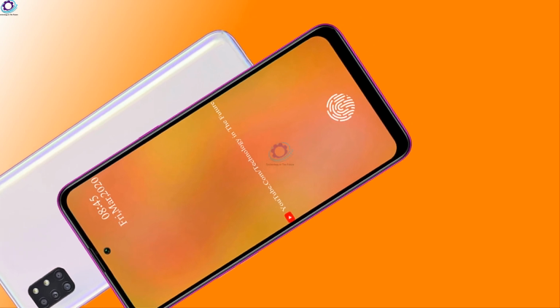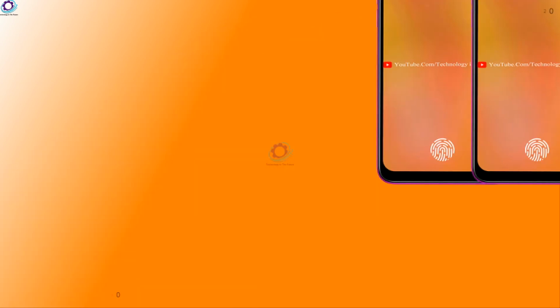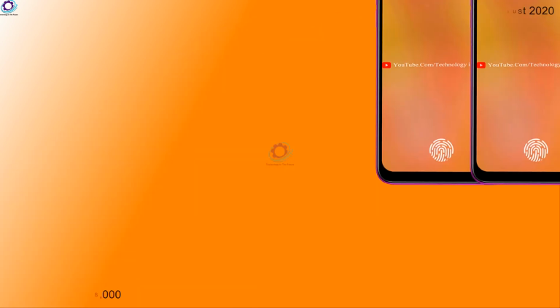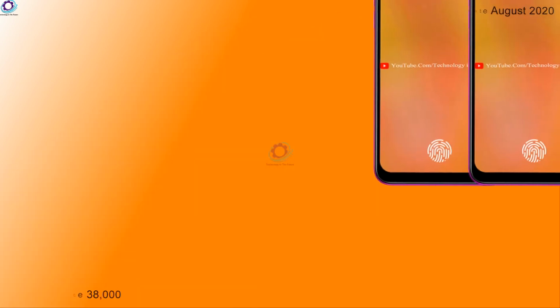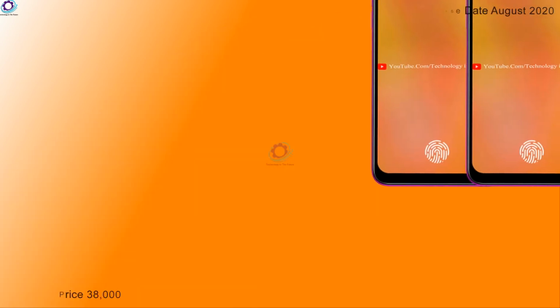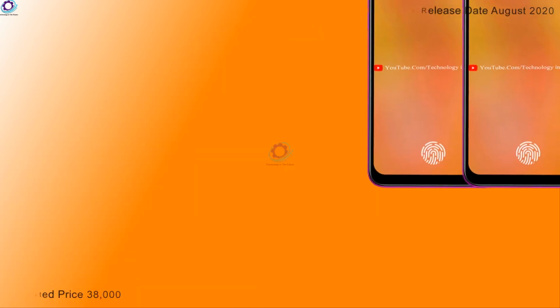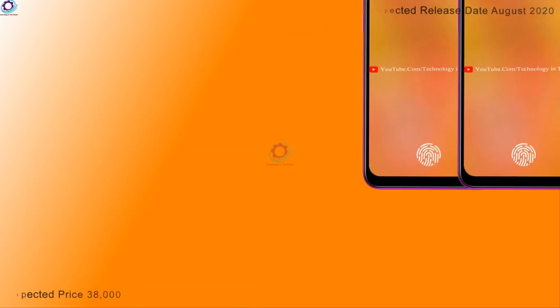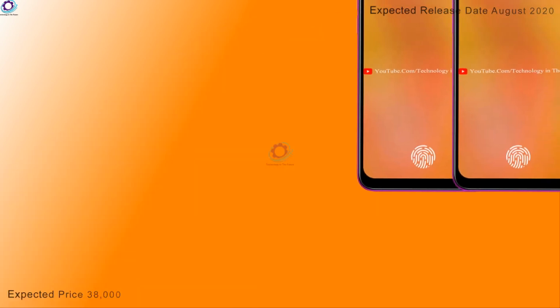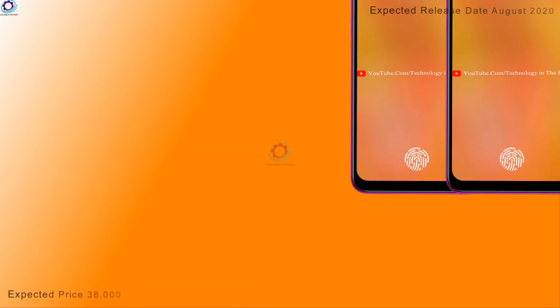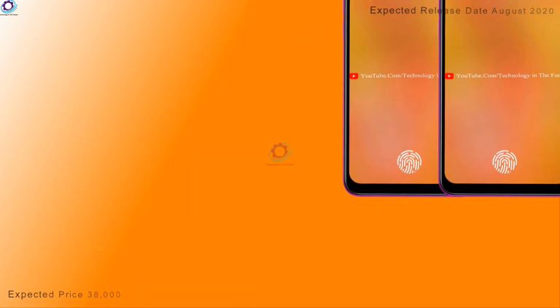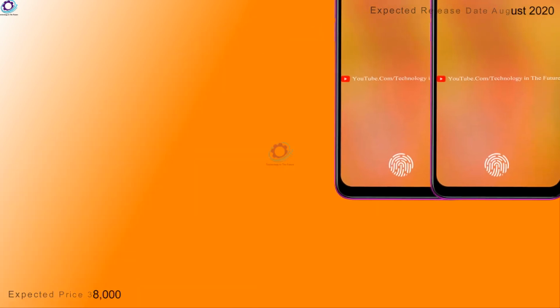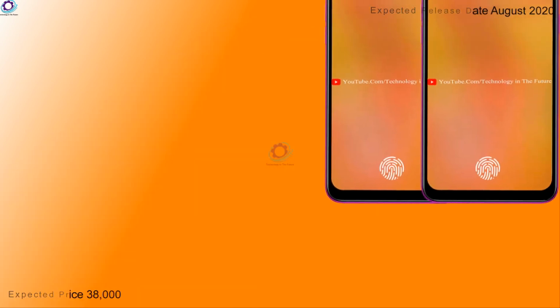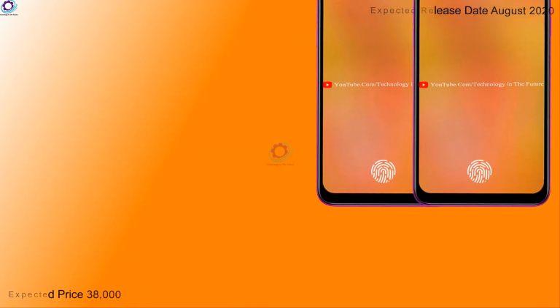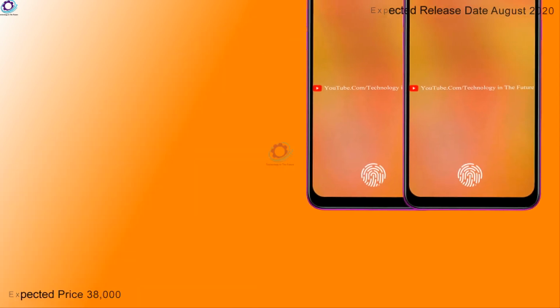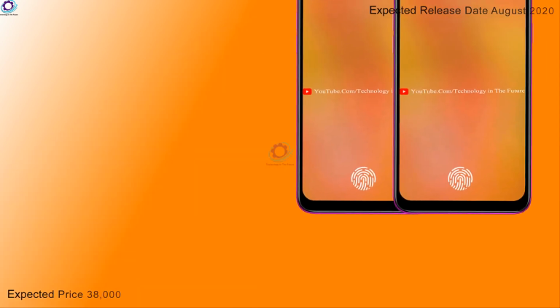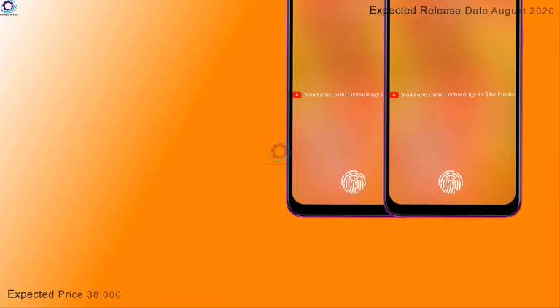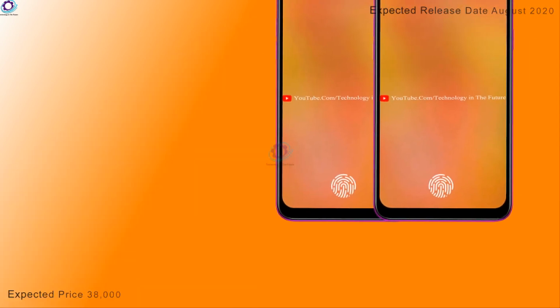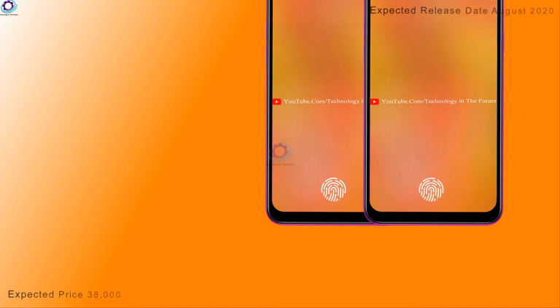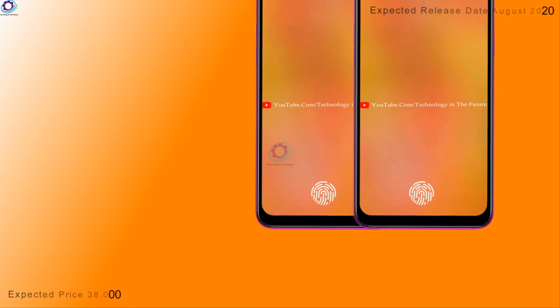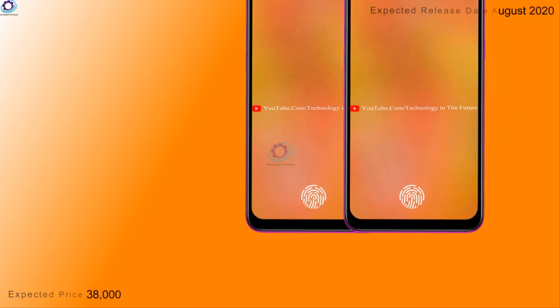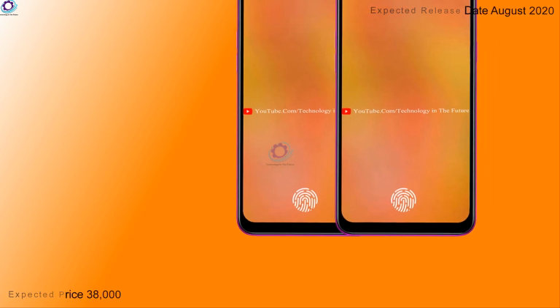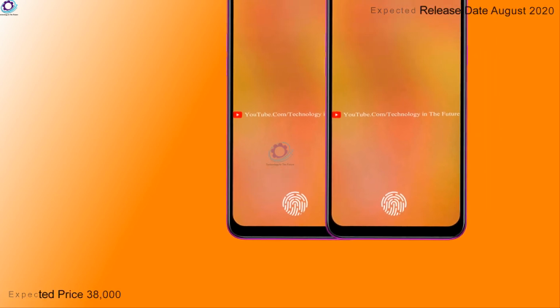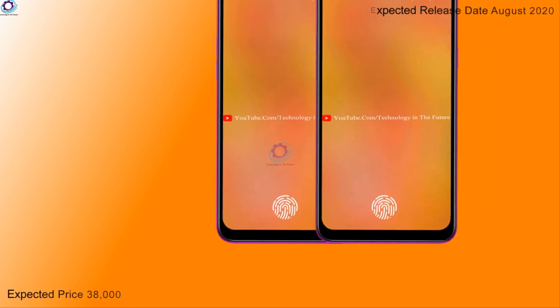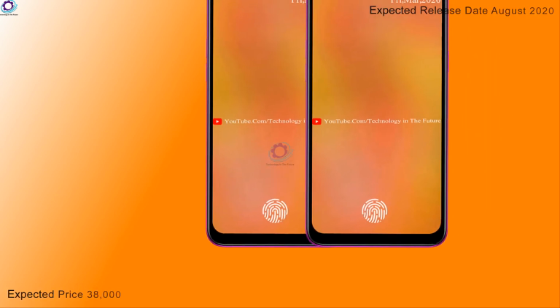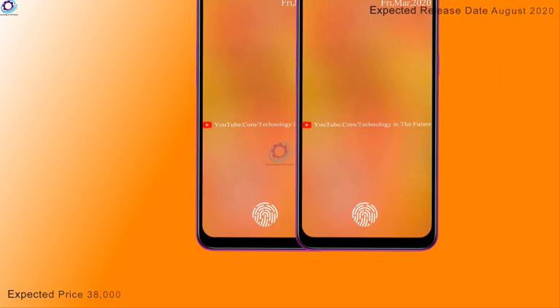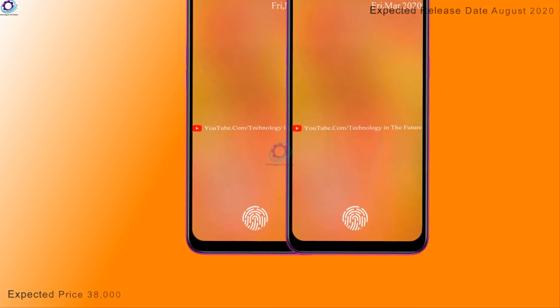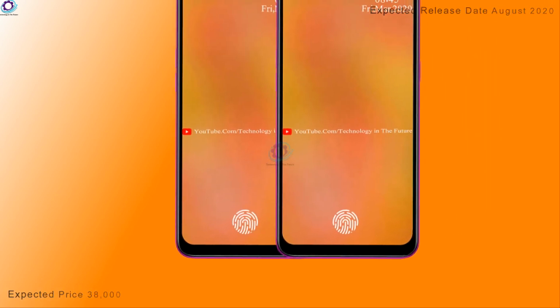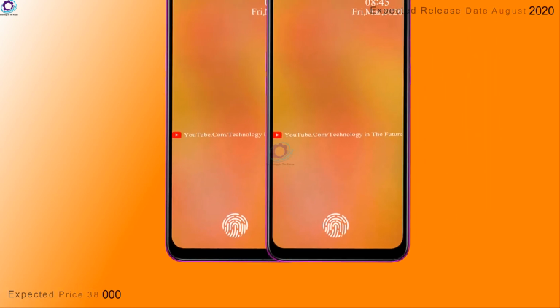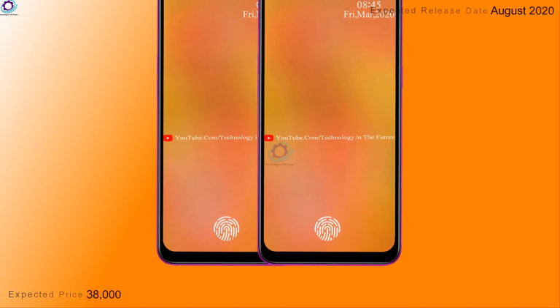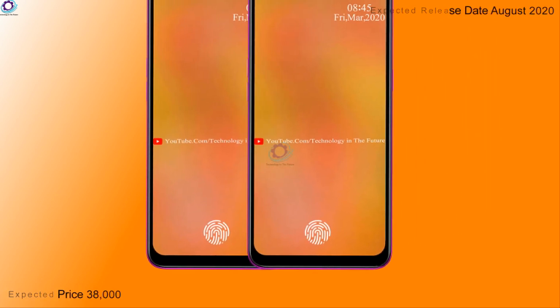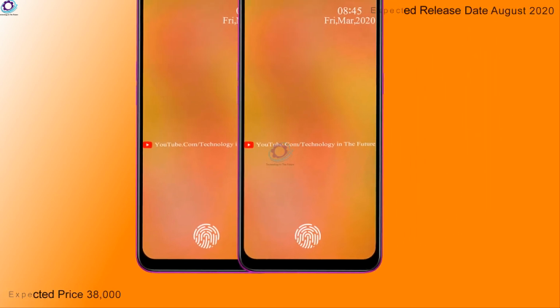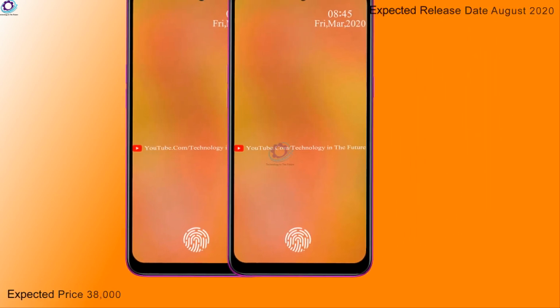The Samsung Galaxy M91 expected price is 38,000 and the expected release date is August 2020.